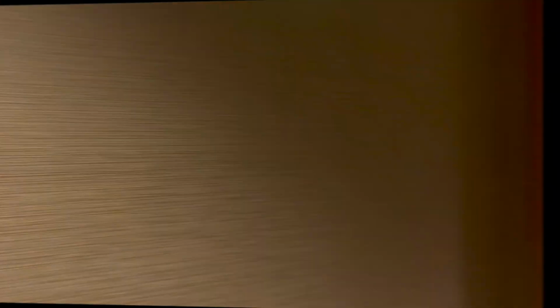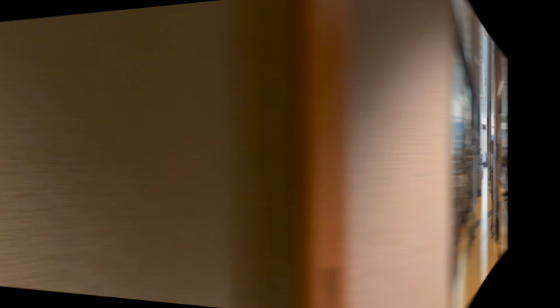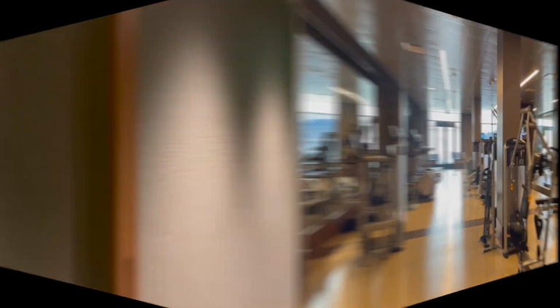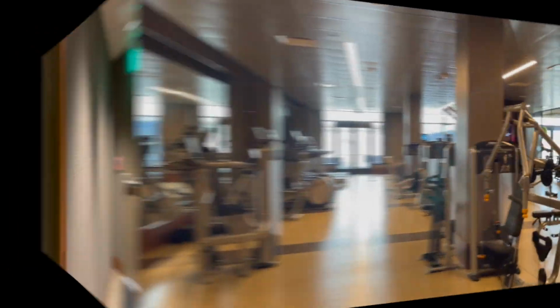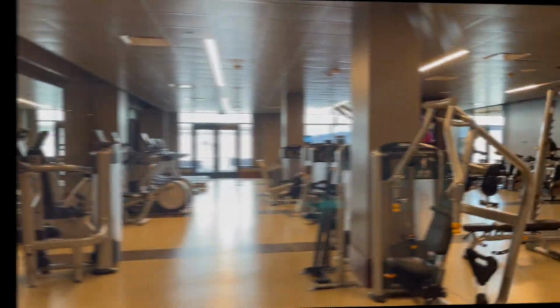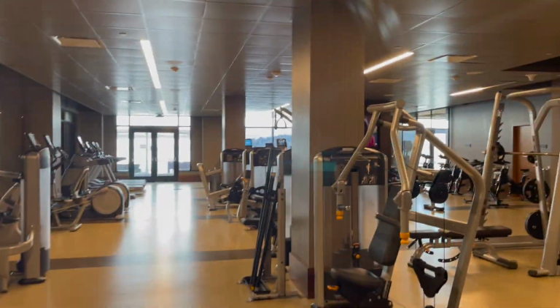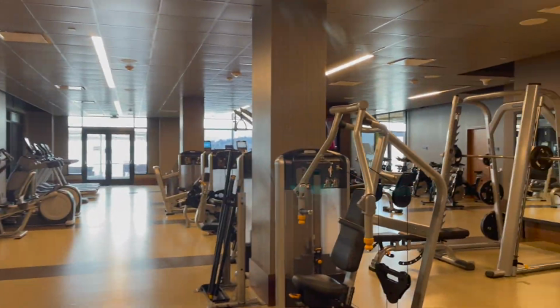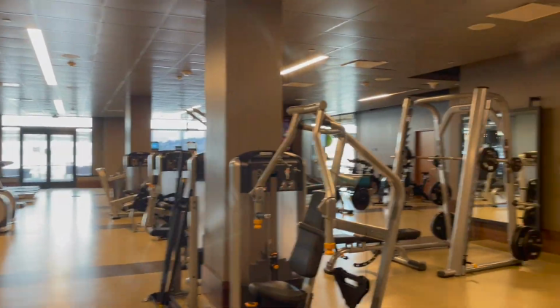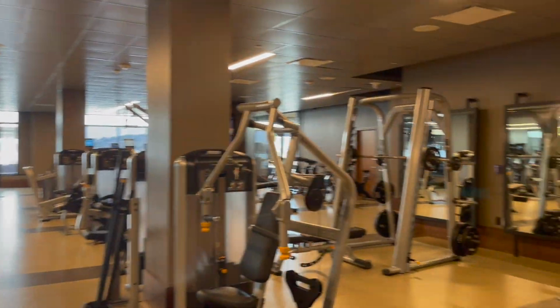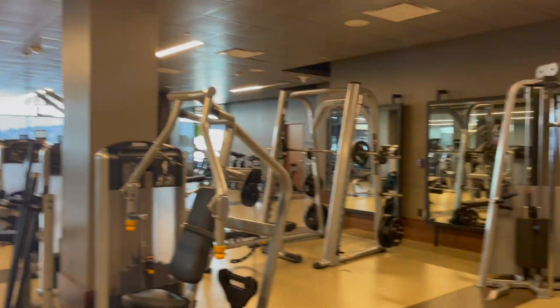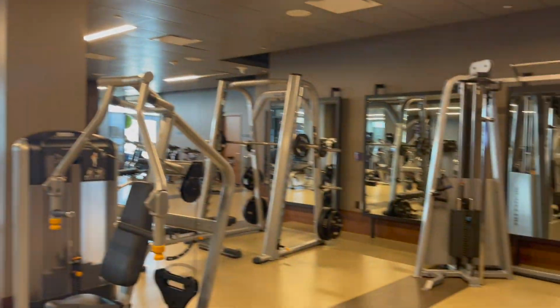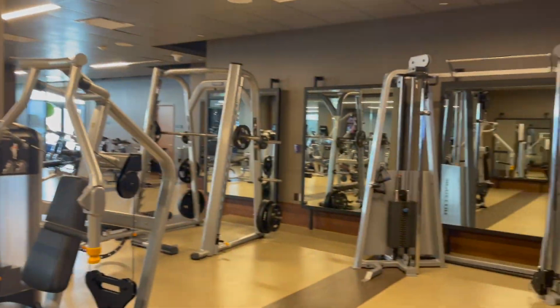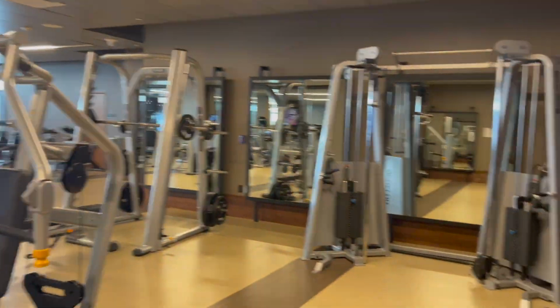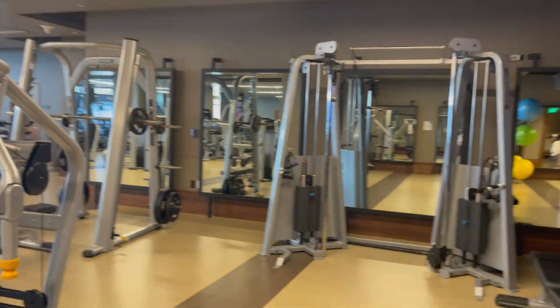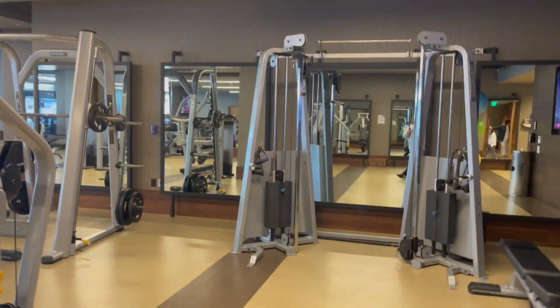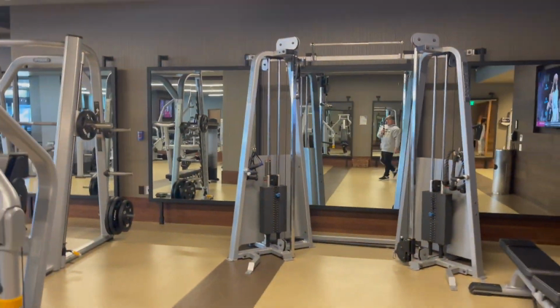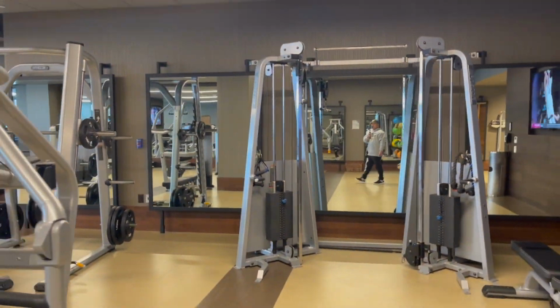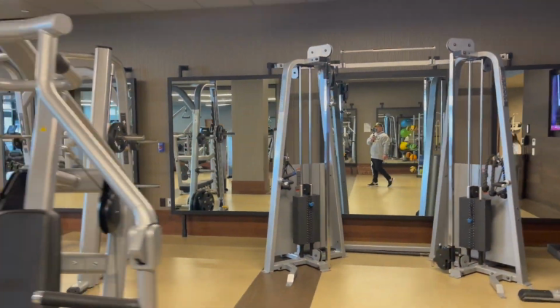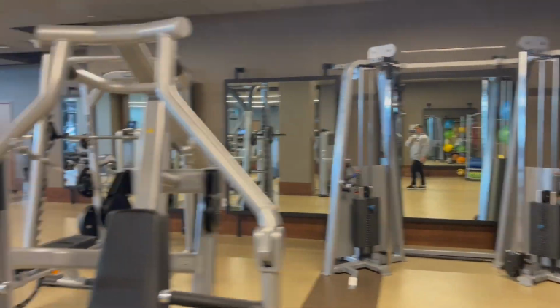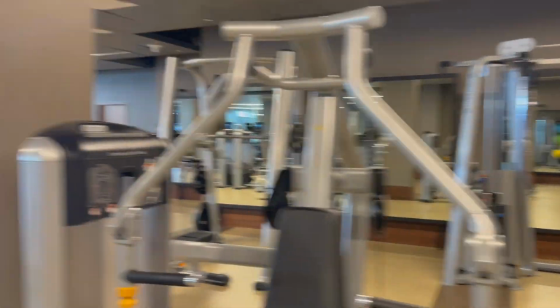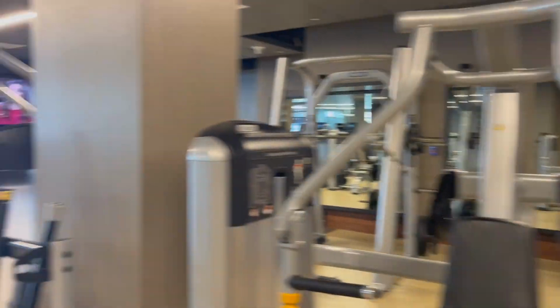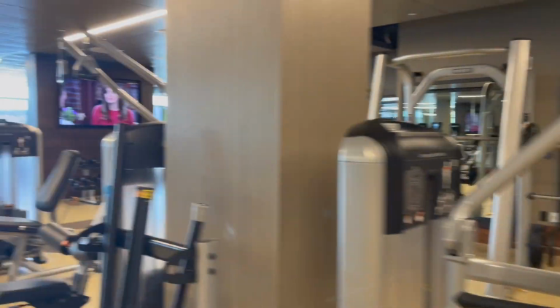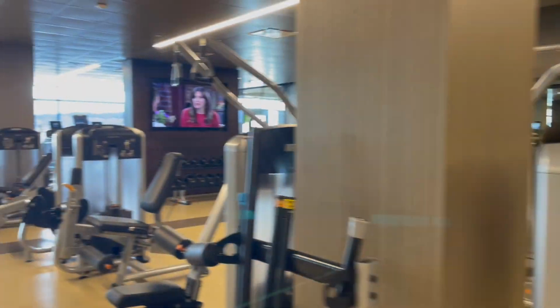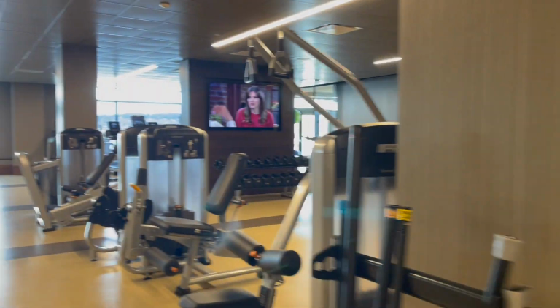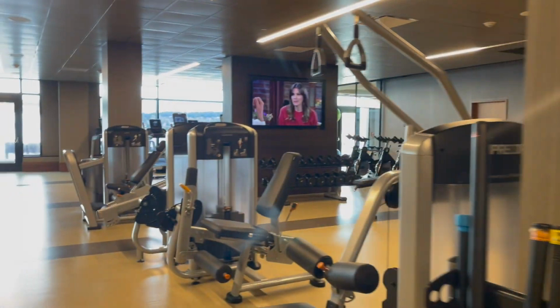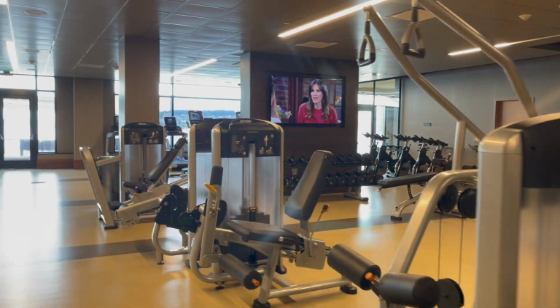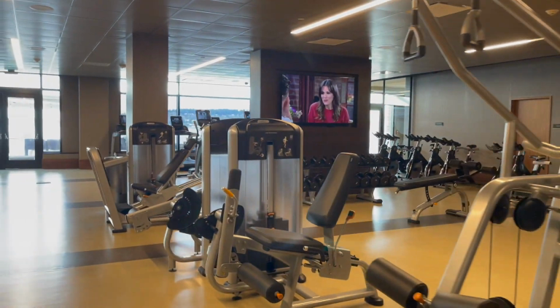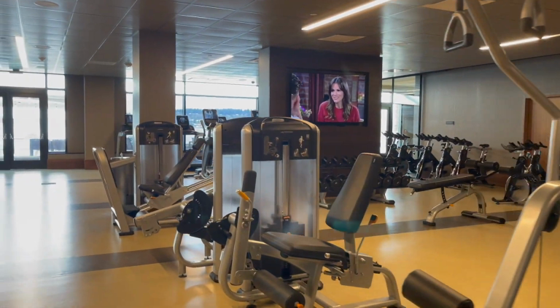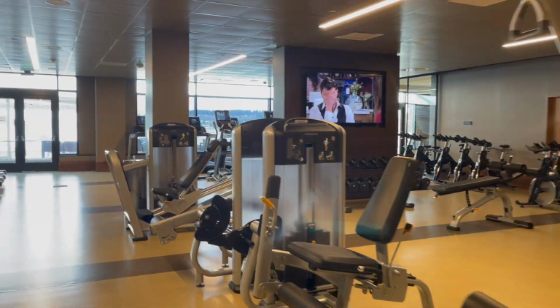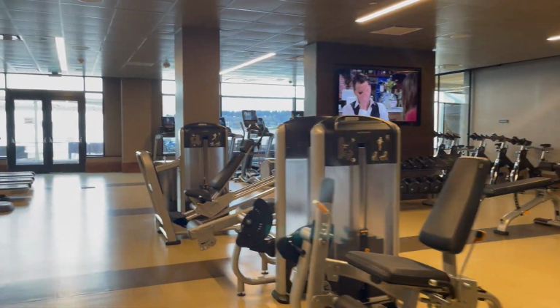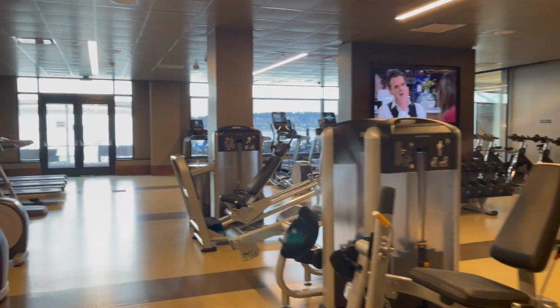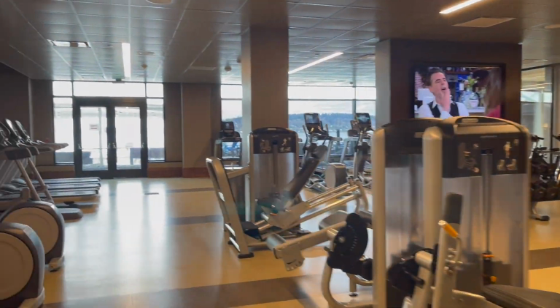This is our gym. It's a really nice gym.